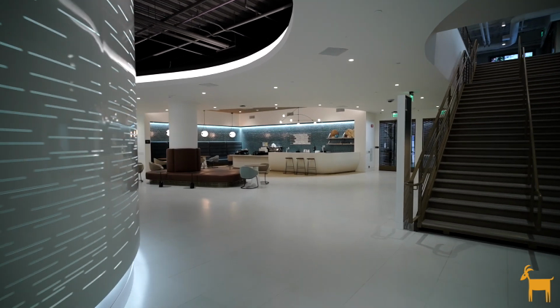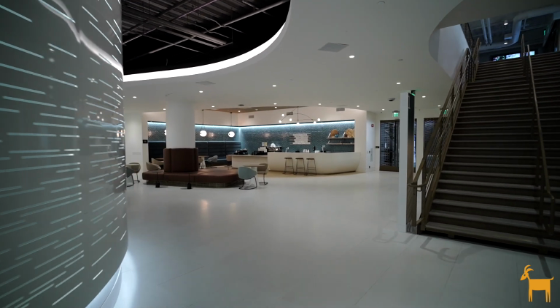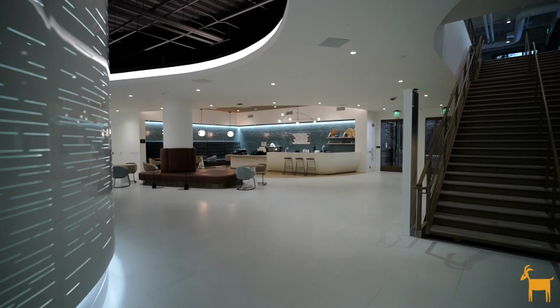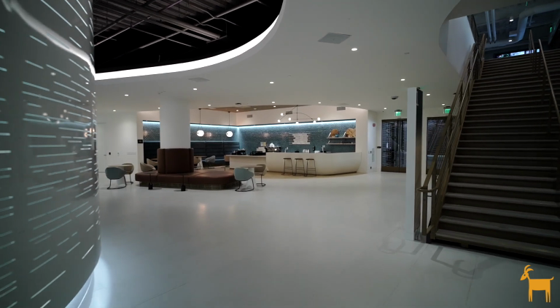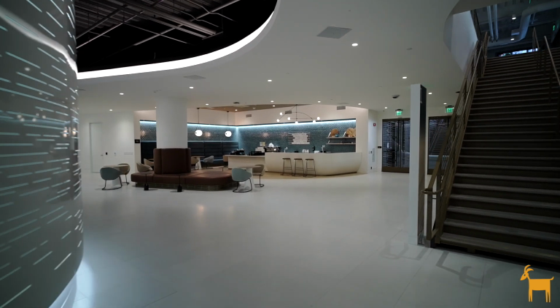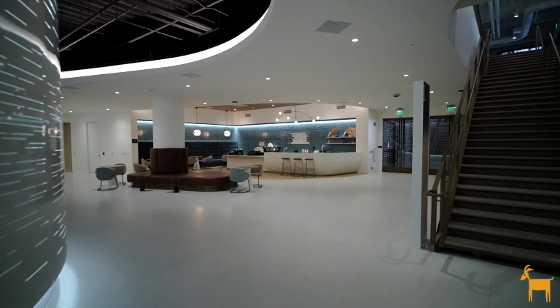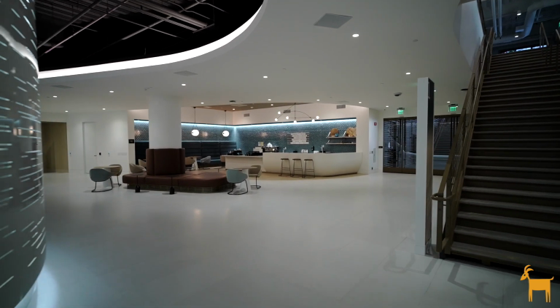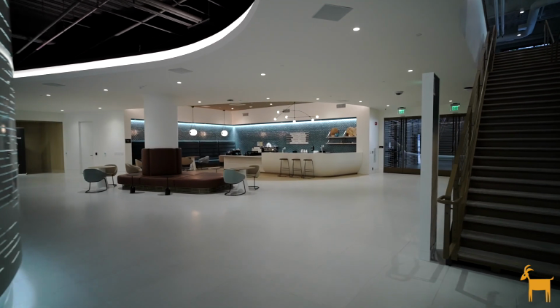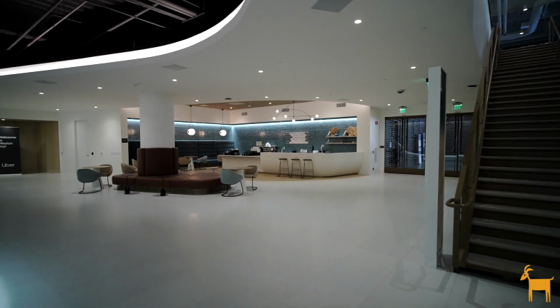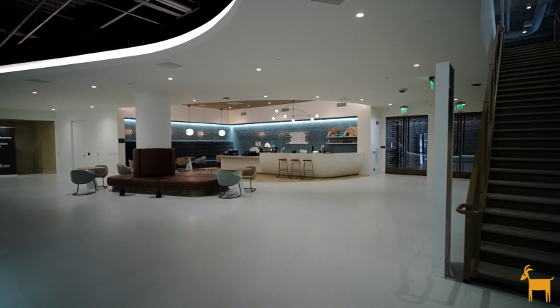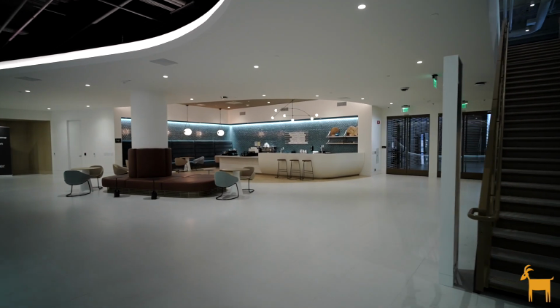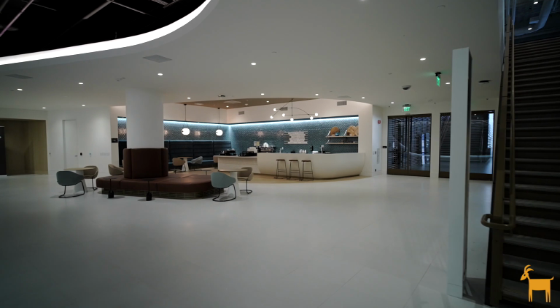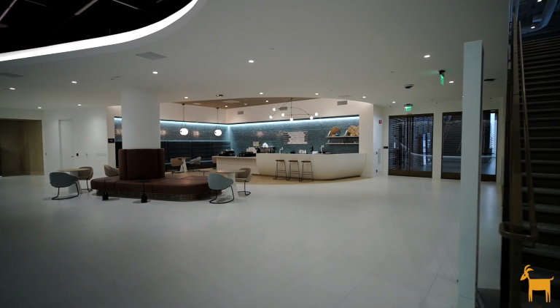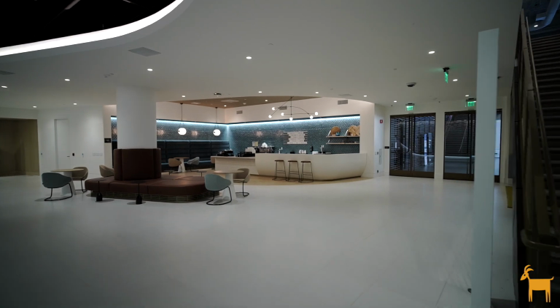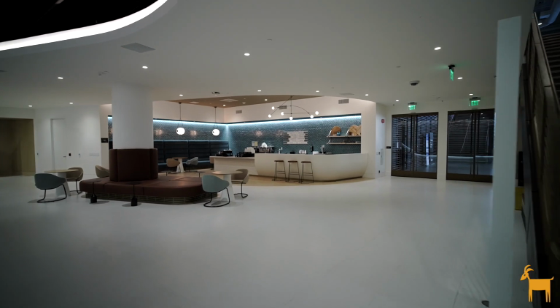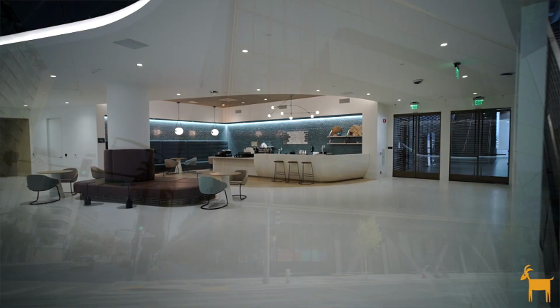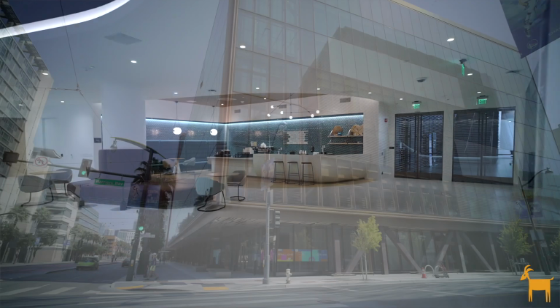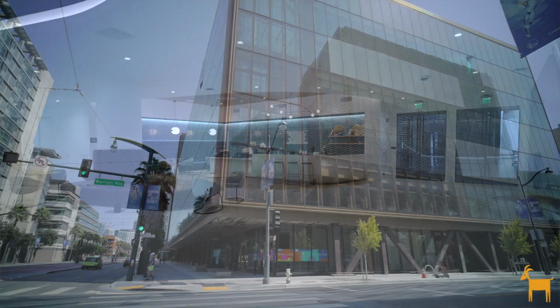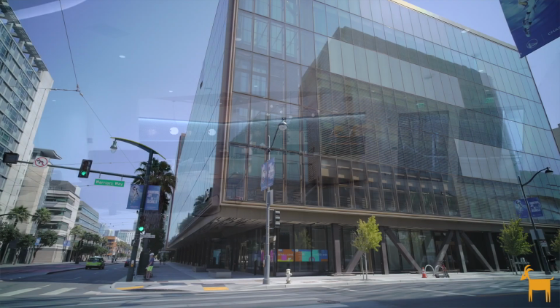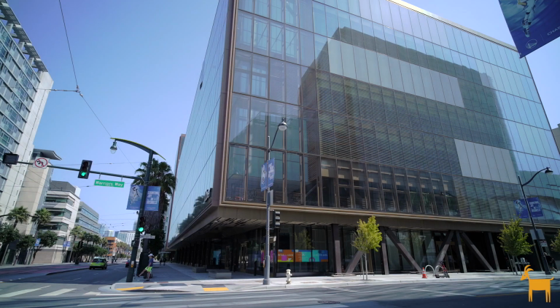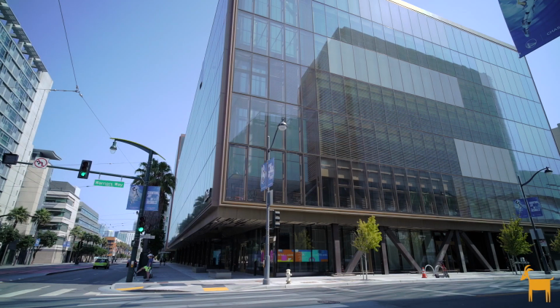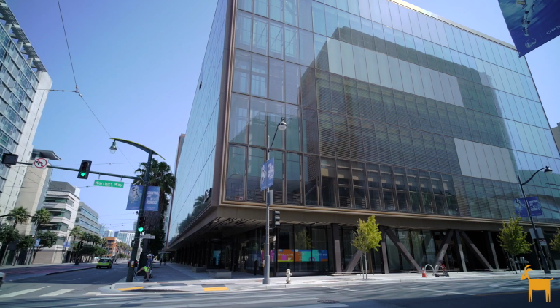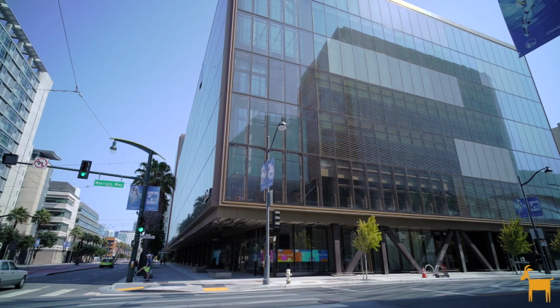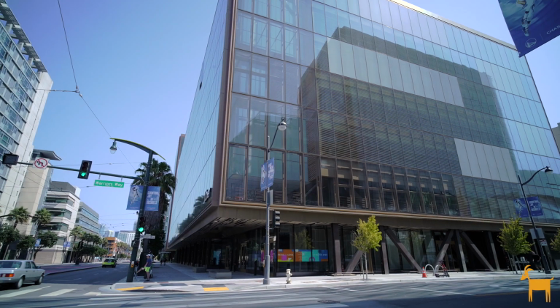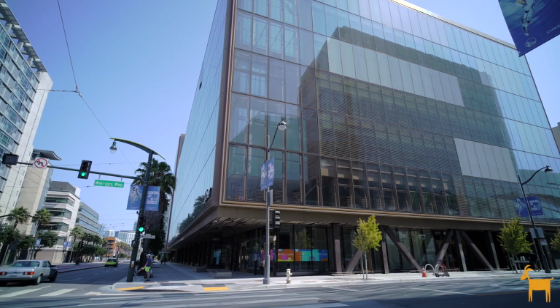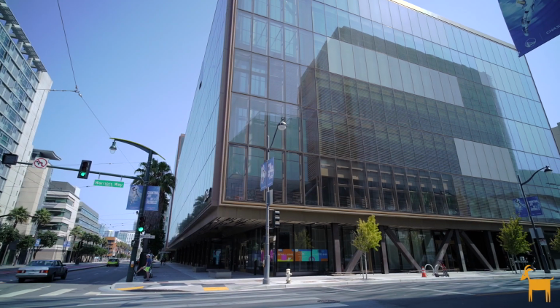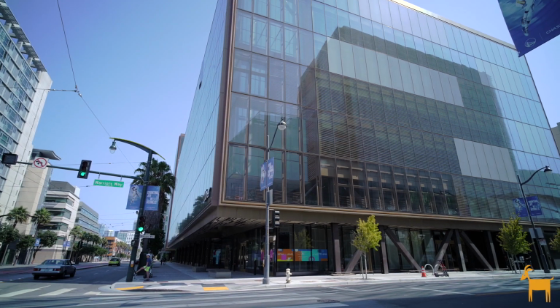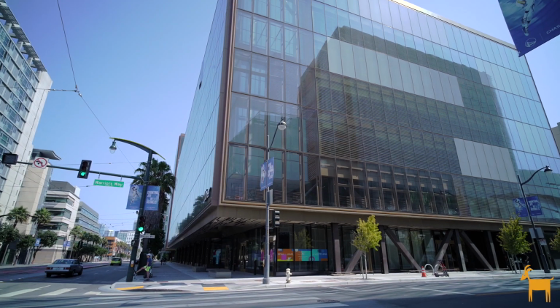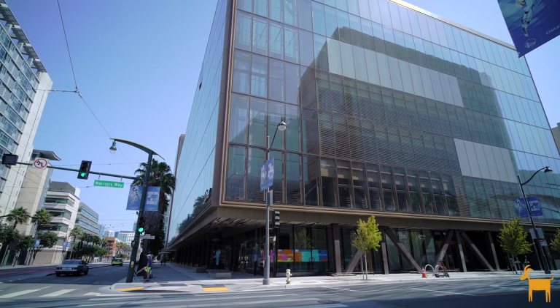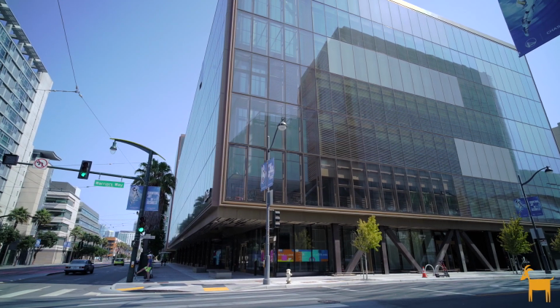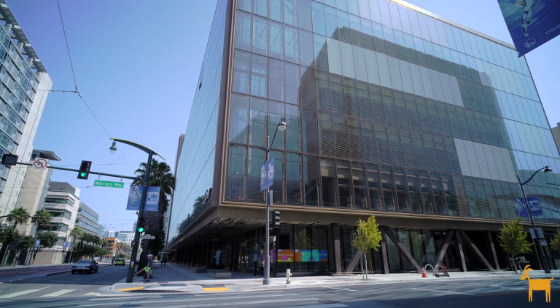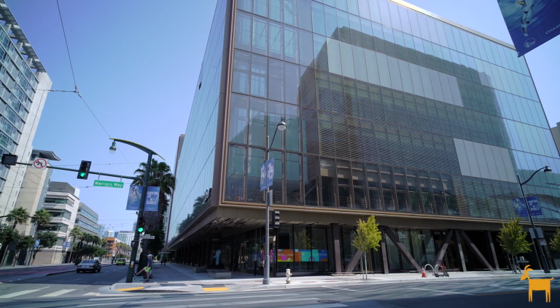I approached the interiors by actually being really inspired by the base building and their inspiration for a vertical city.